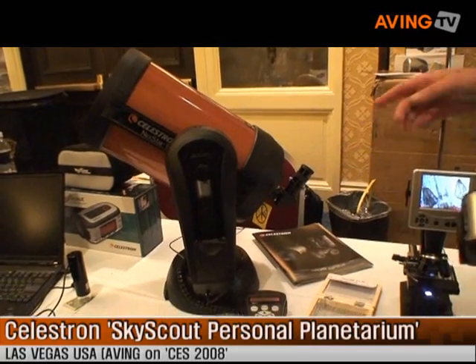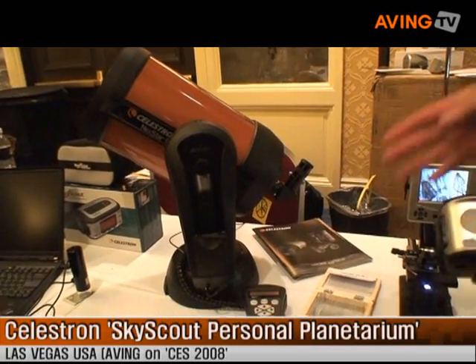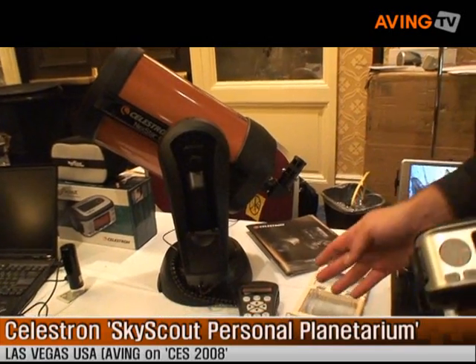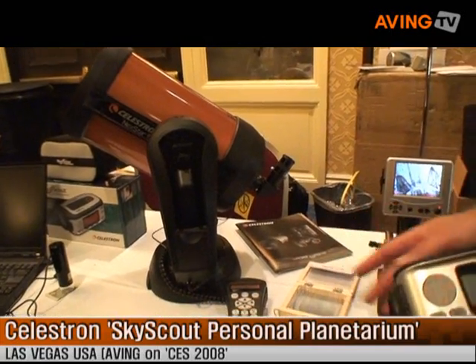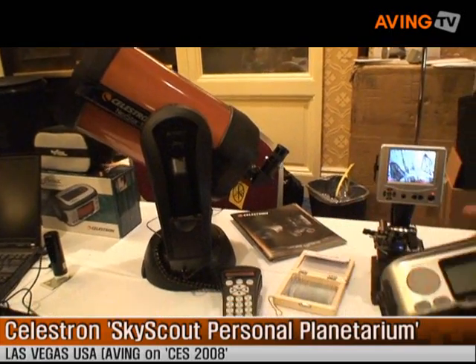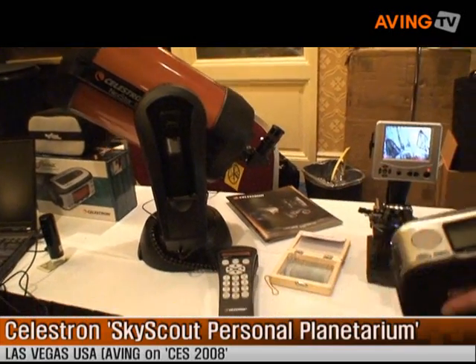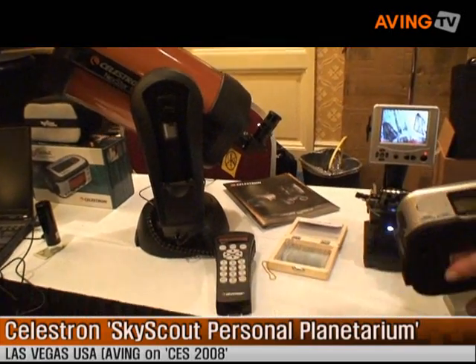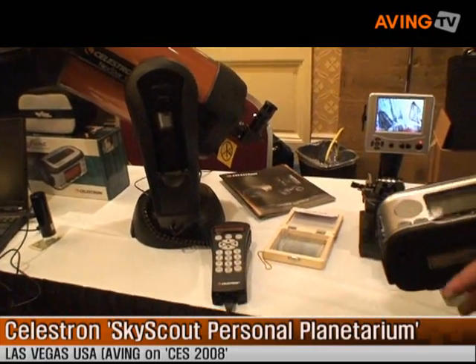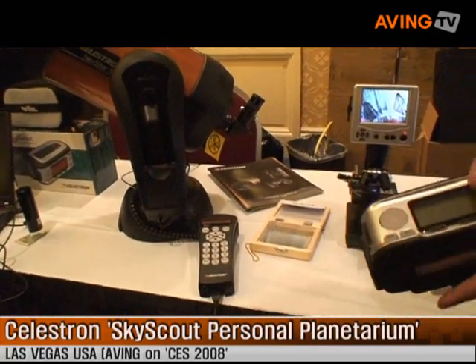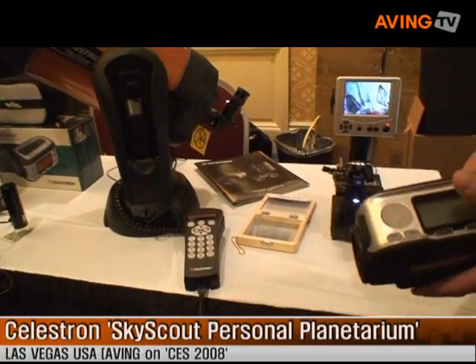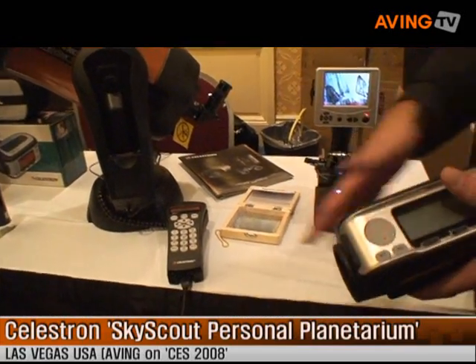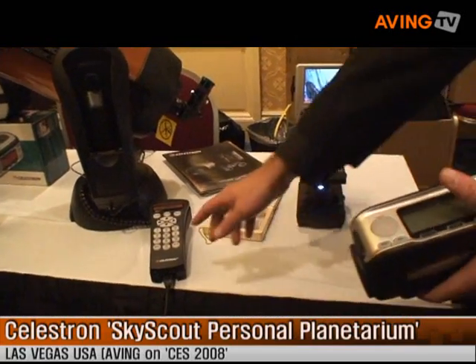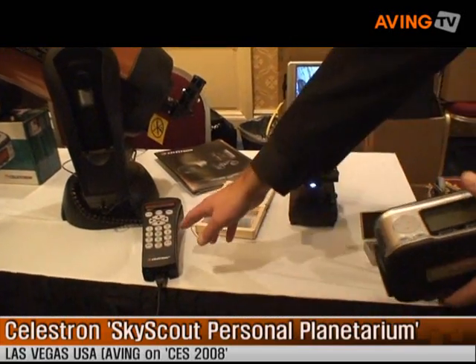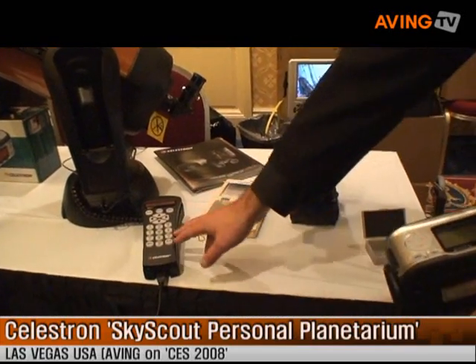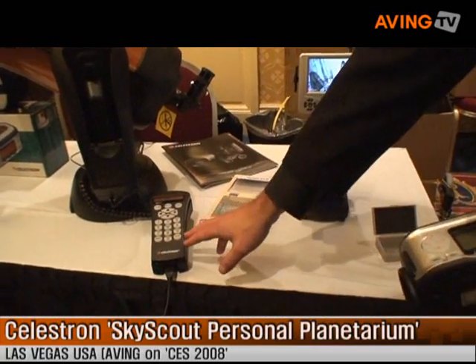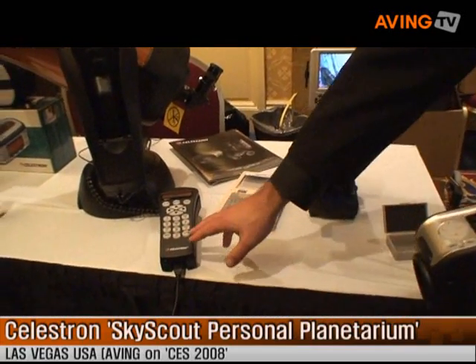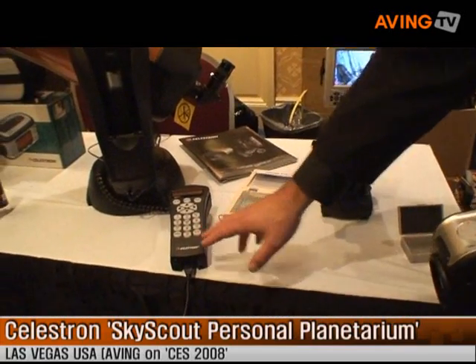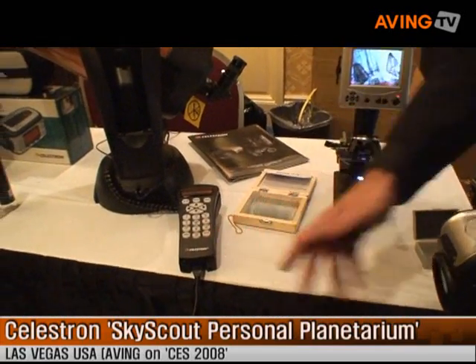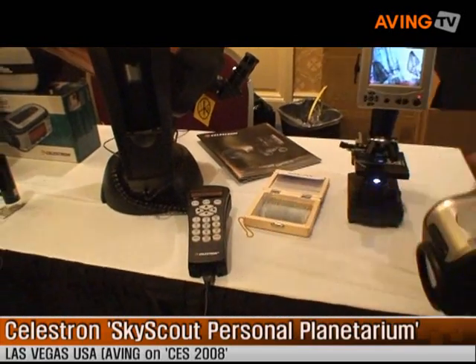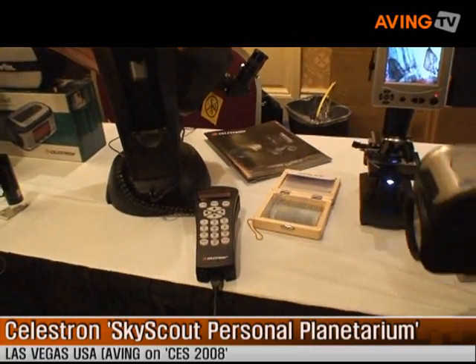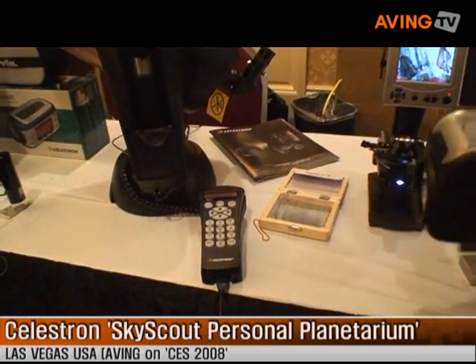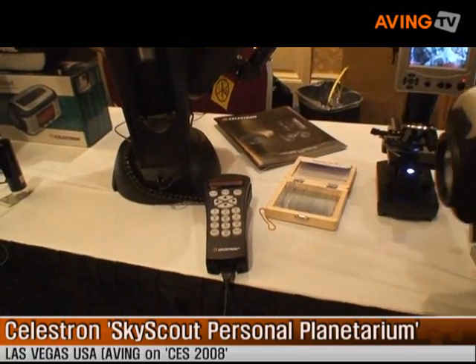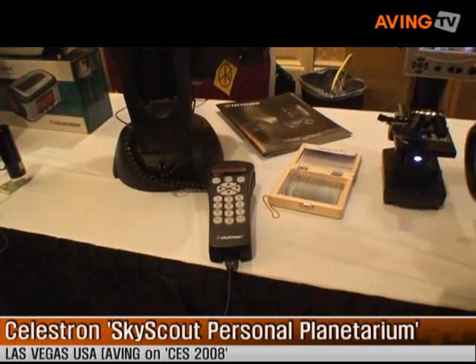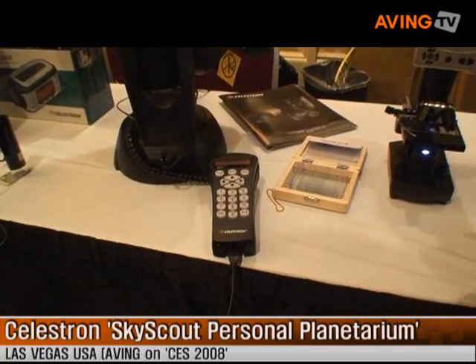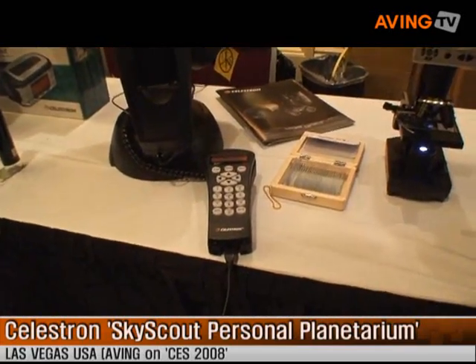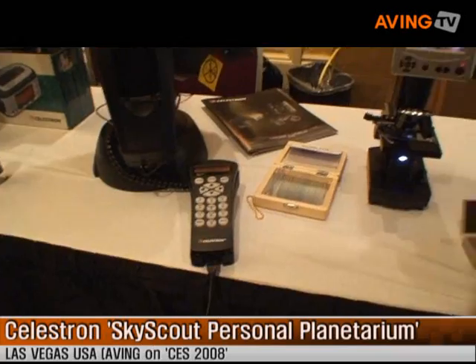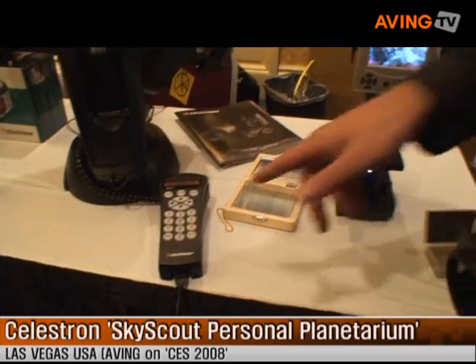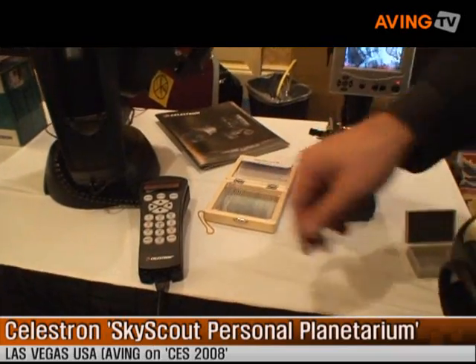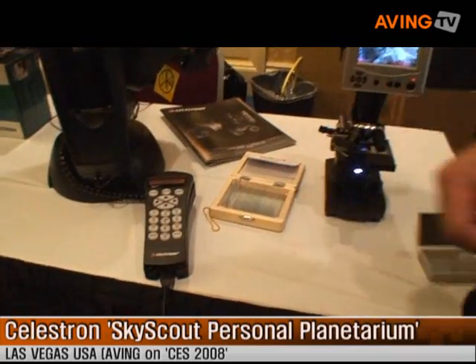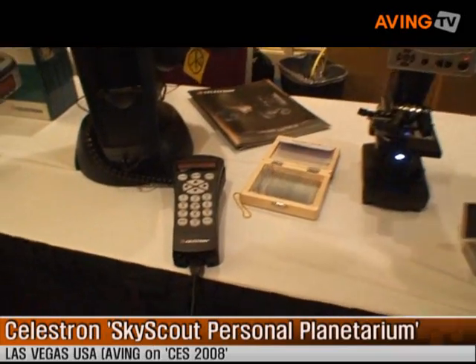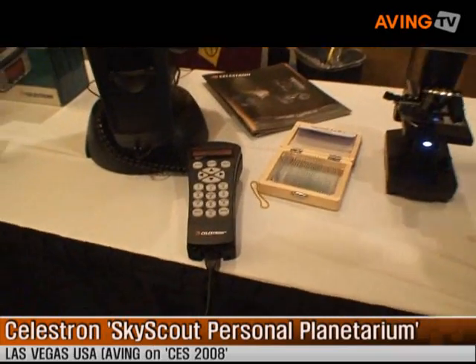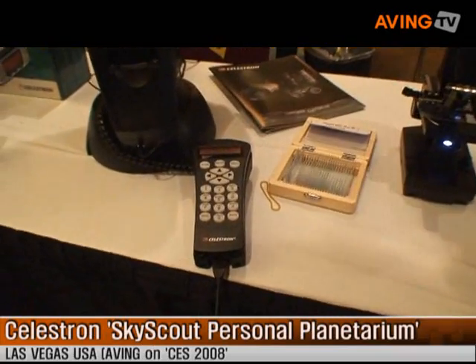And that retails for $99, the SkyScout Connect. And it's coming — it'll be available in March.